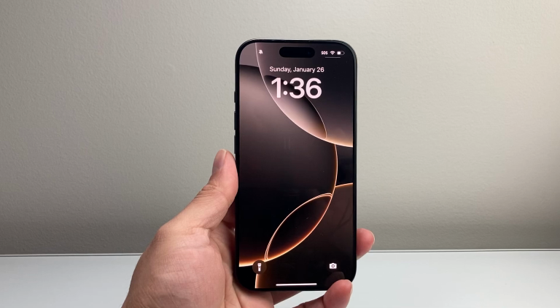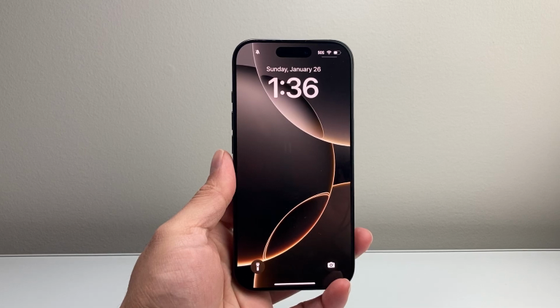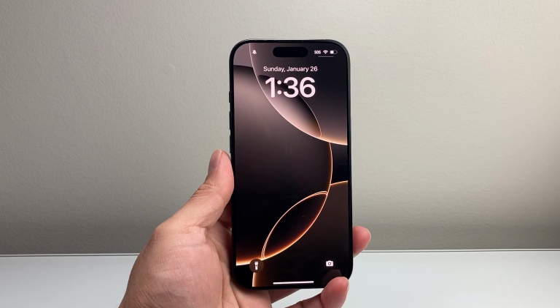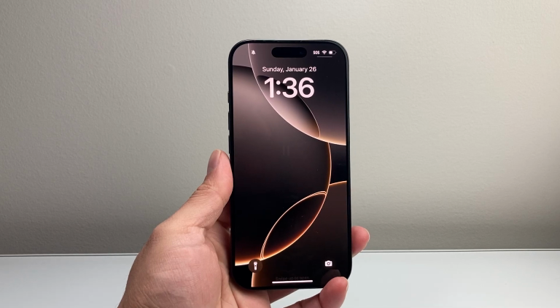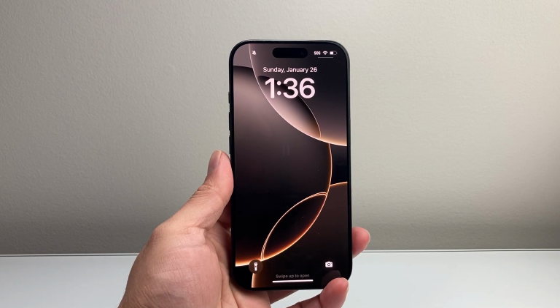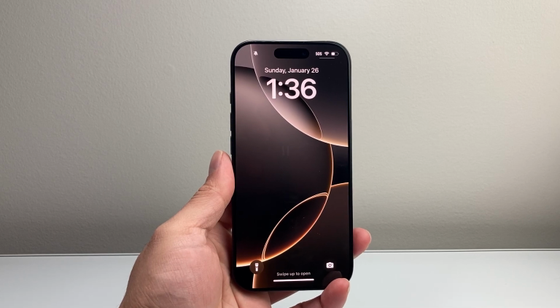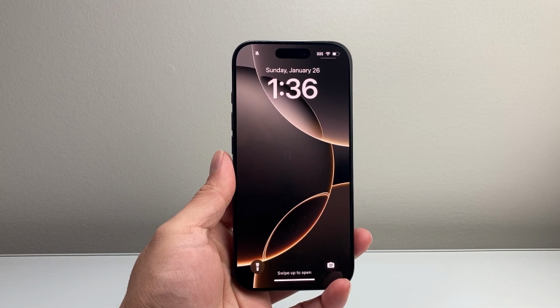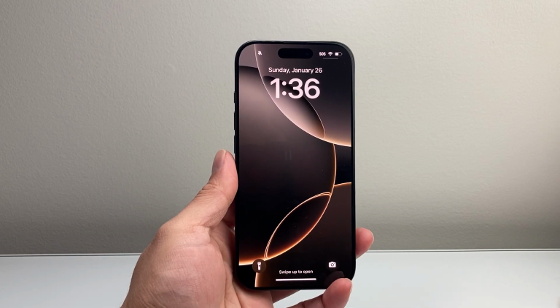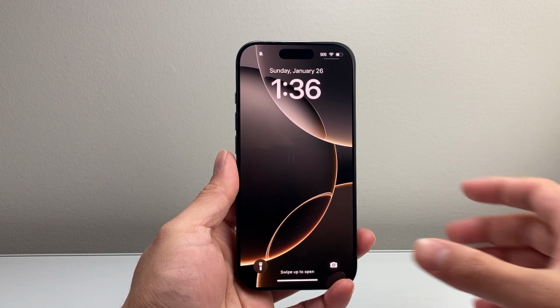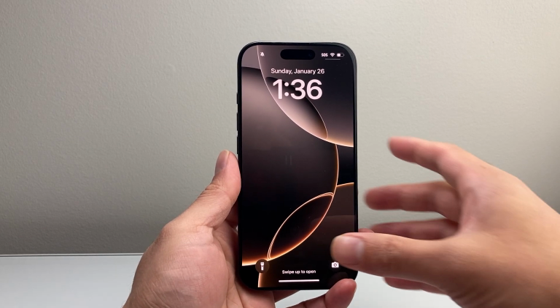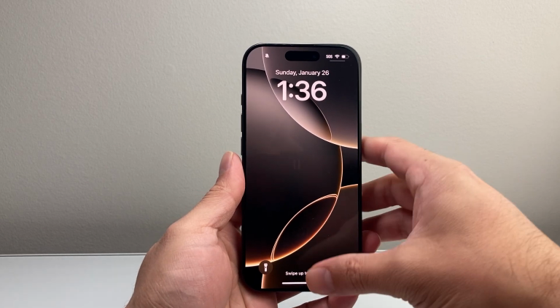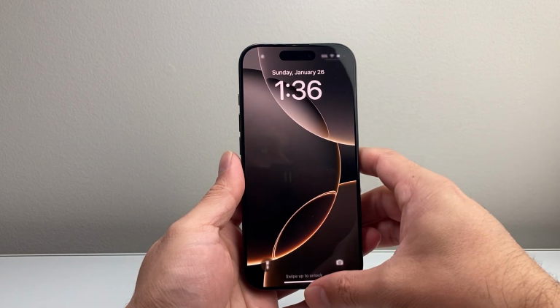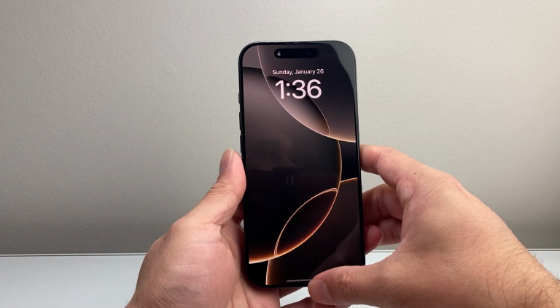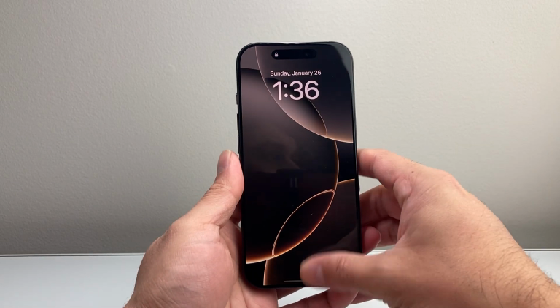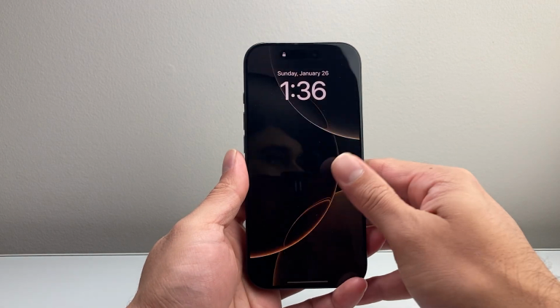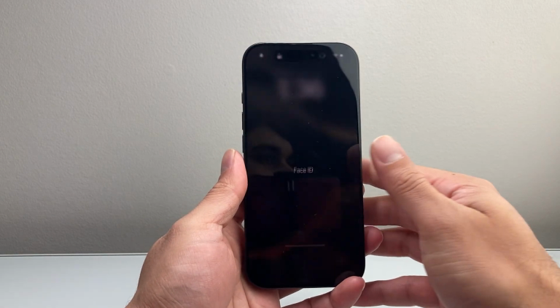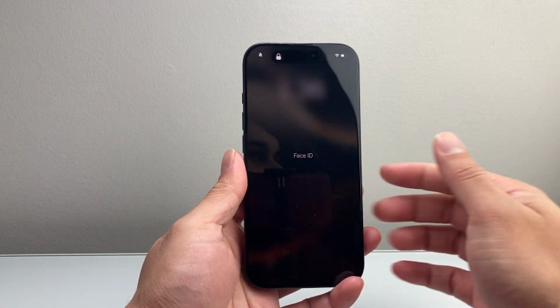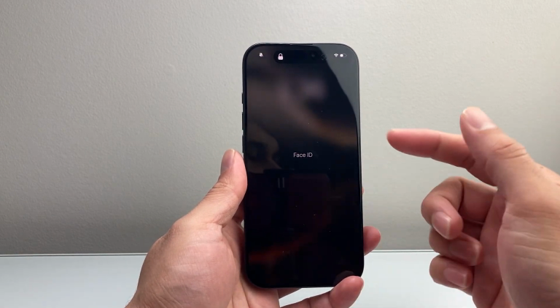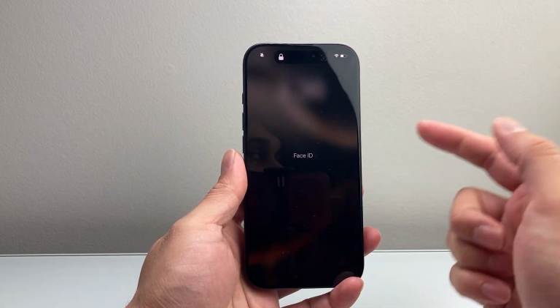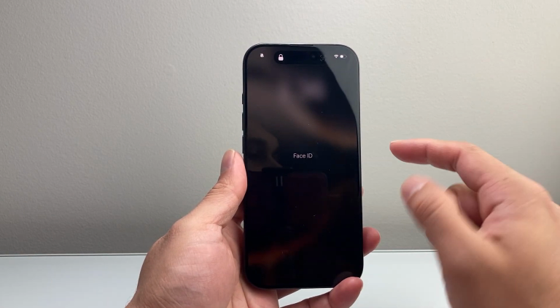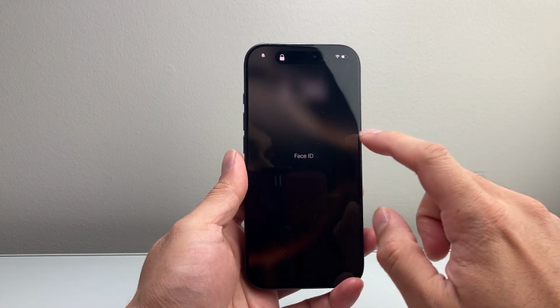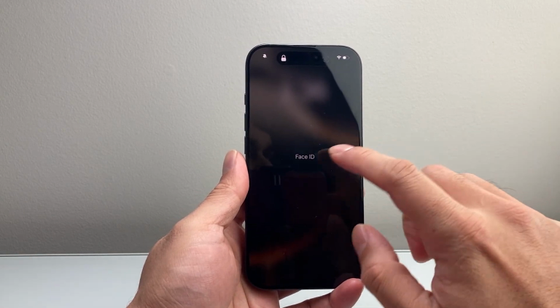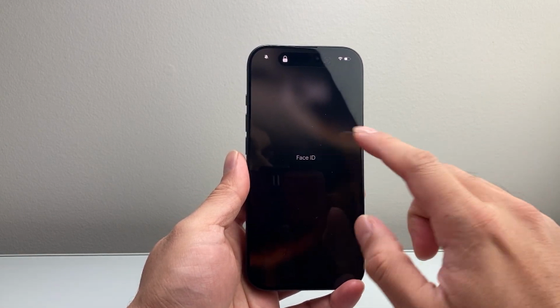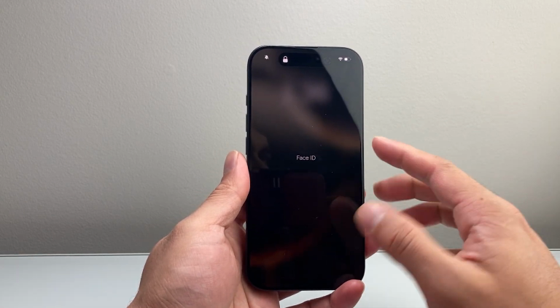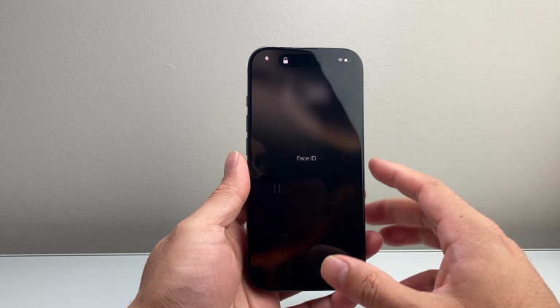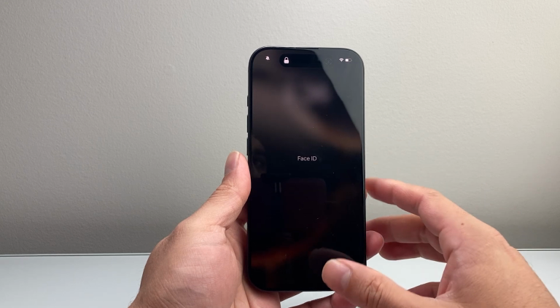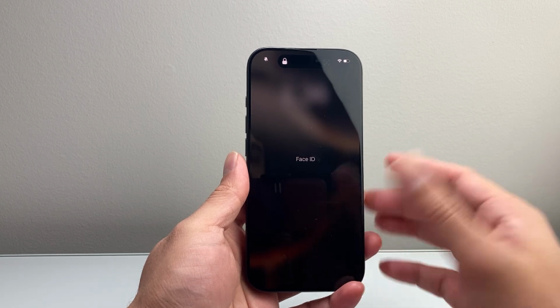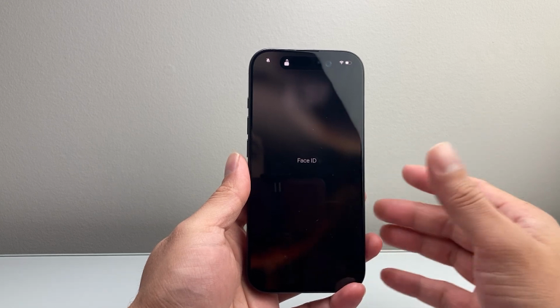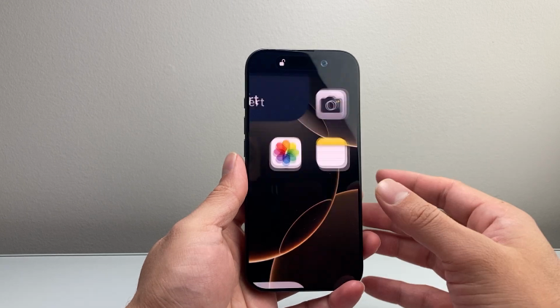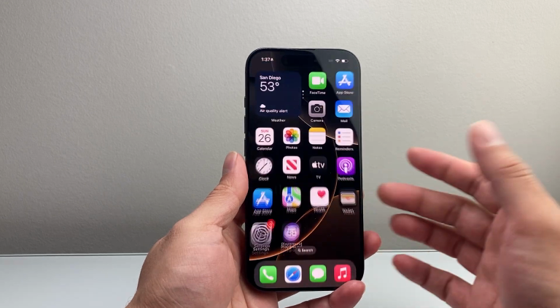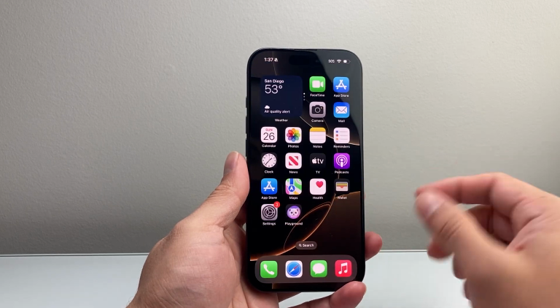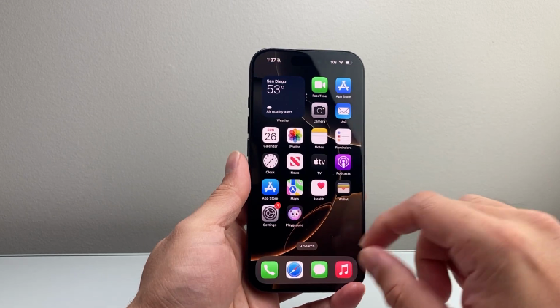Hey everyone, Technomancer here with a video for you guys. In today's video, I'm going to show you how to change the passcode on your iPhone. So let's get started.